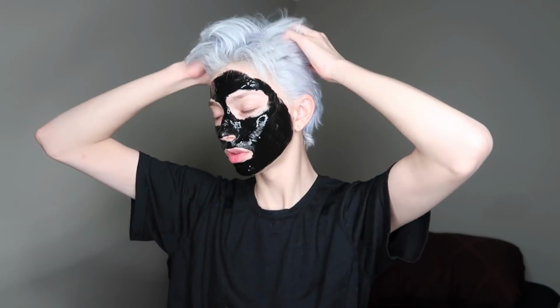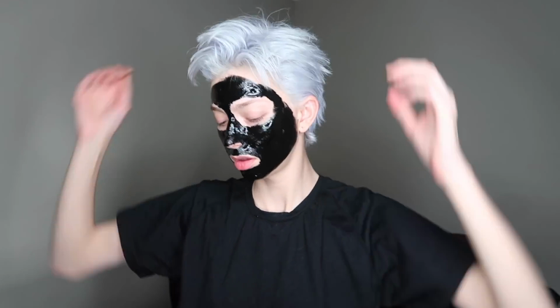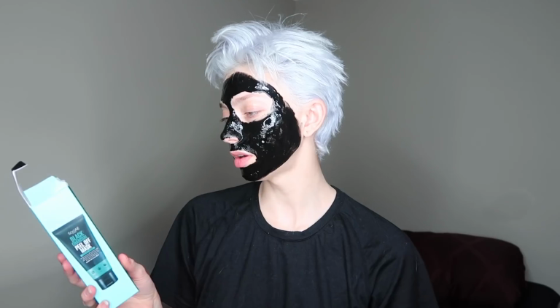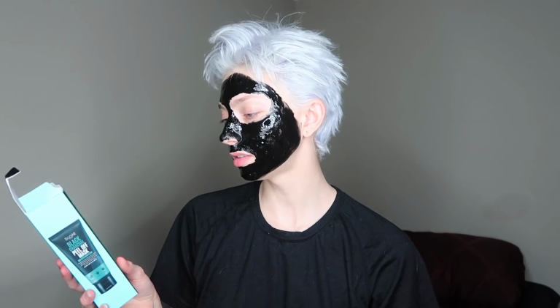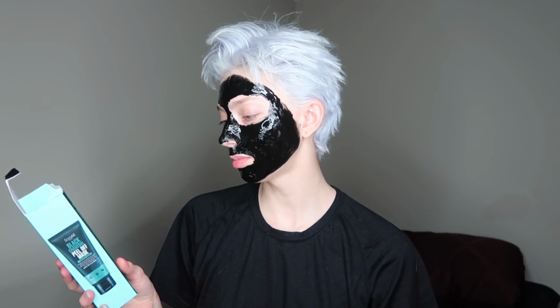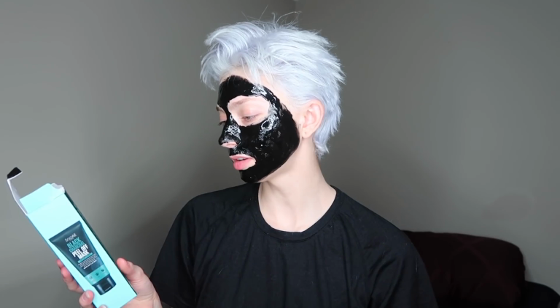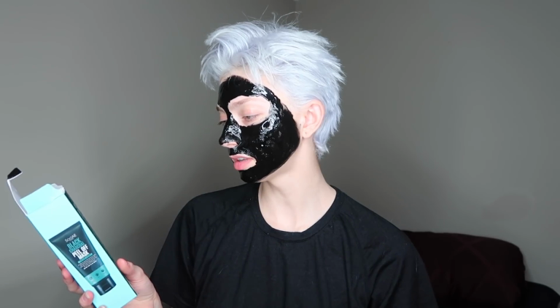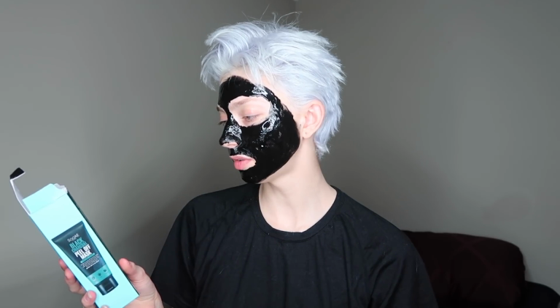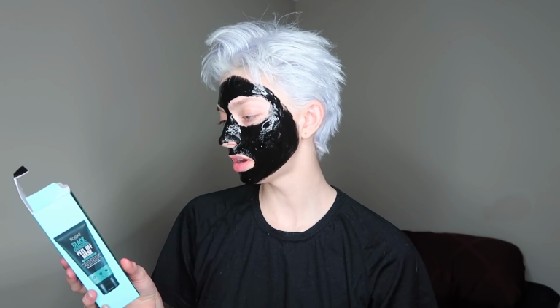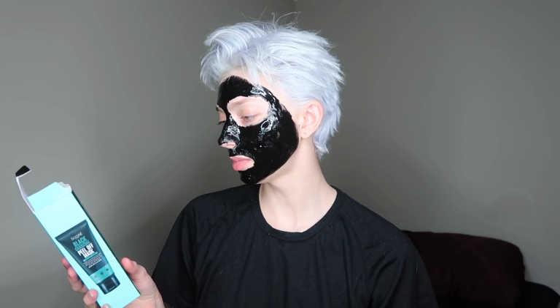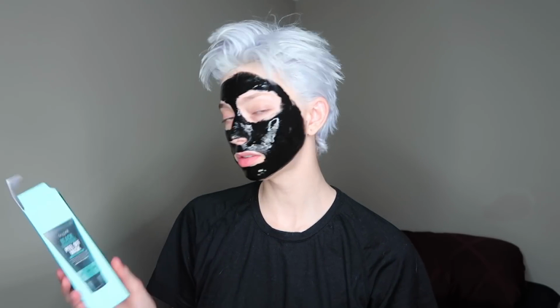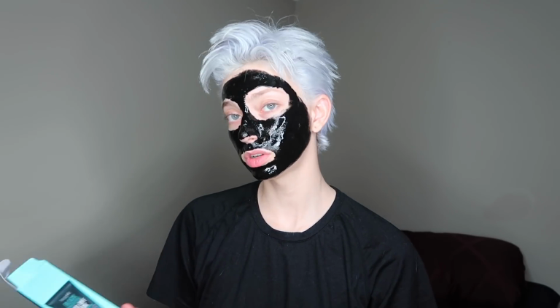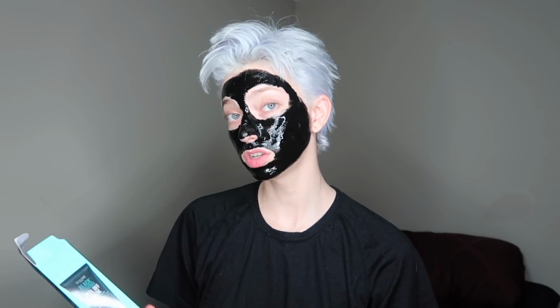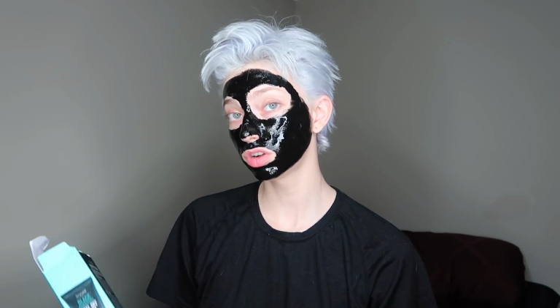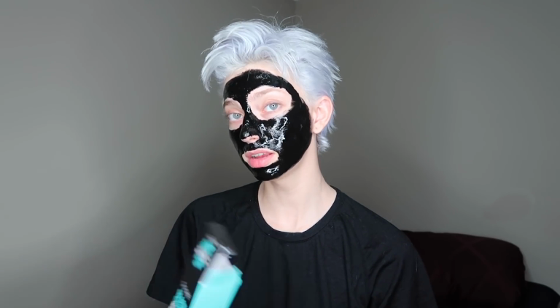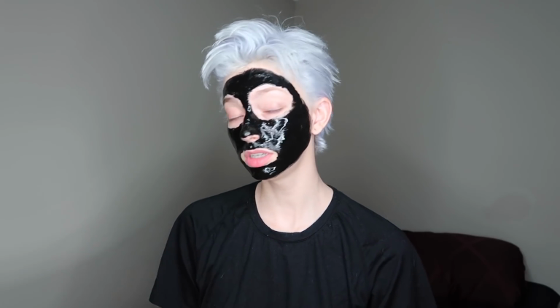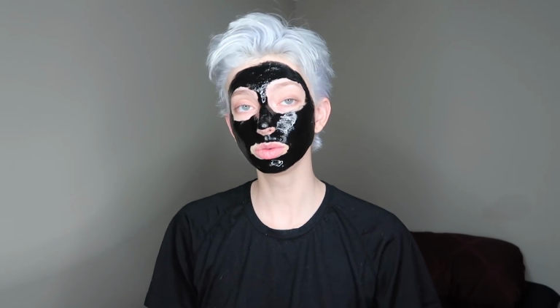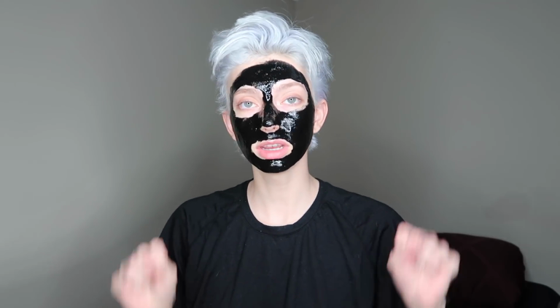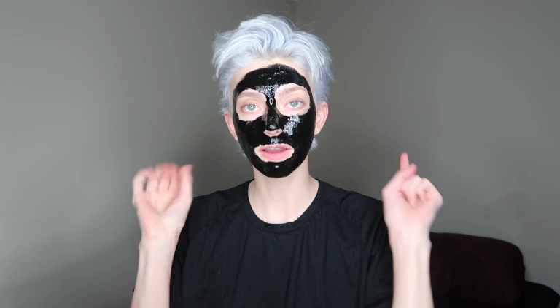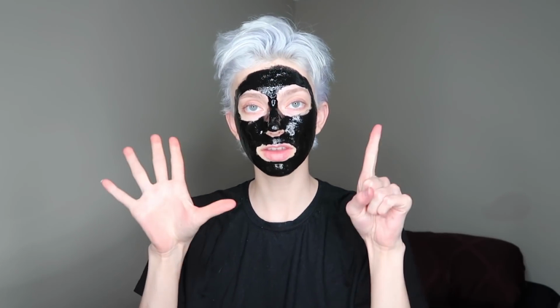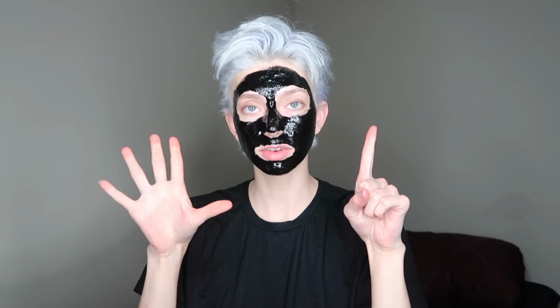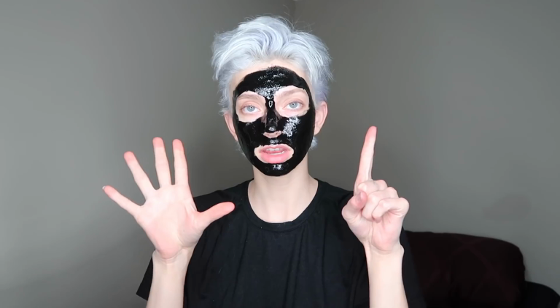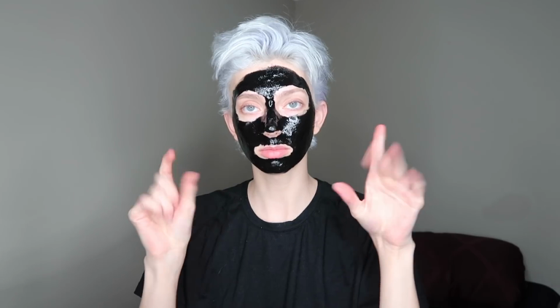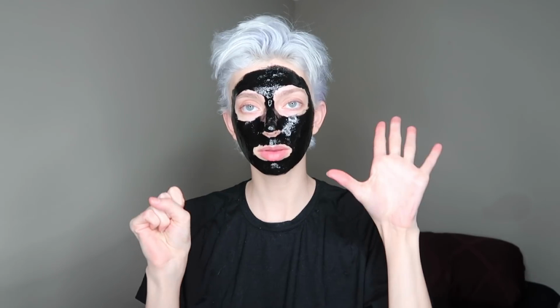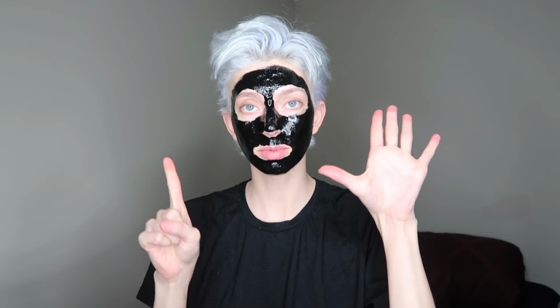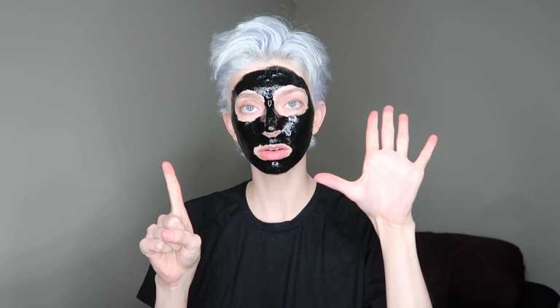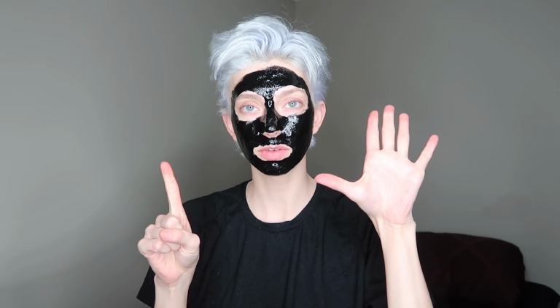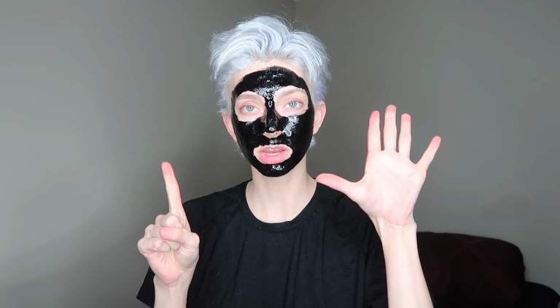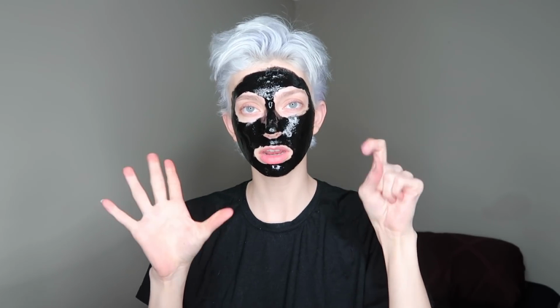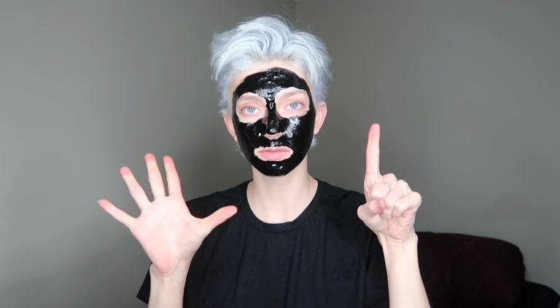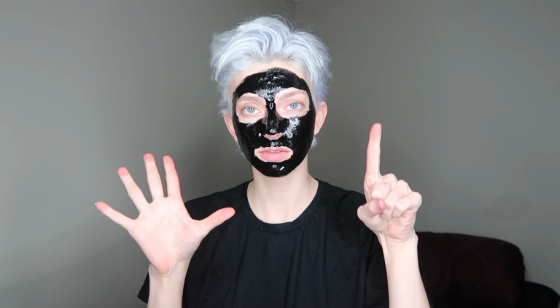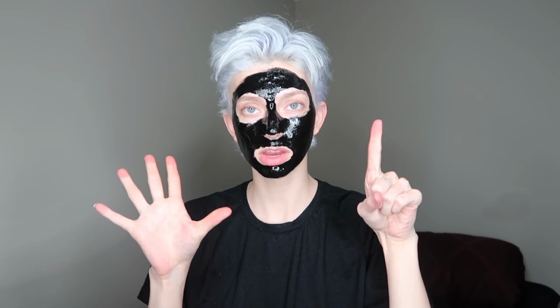All right, so the box says 15 minutes or until dry. See you in 15.